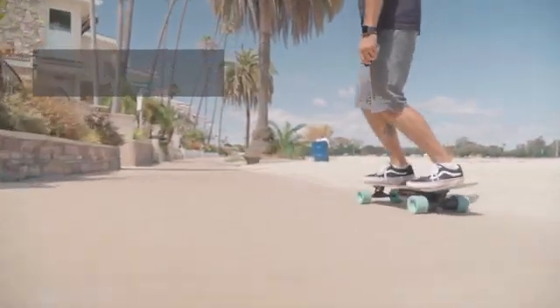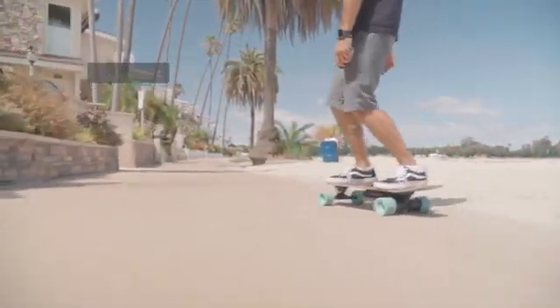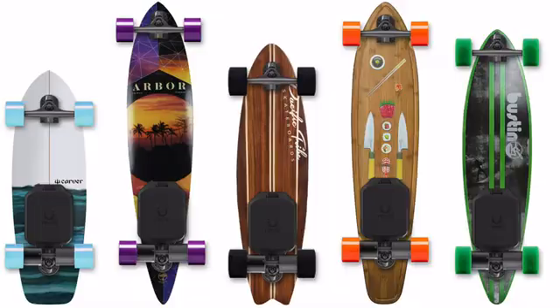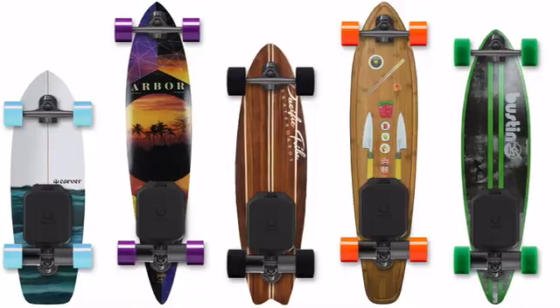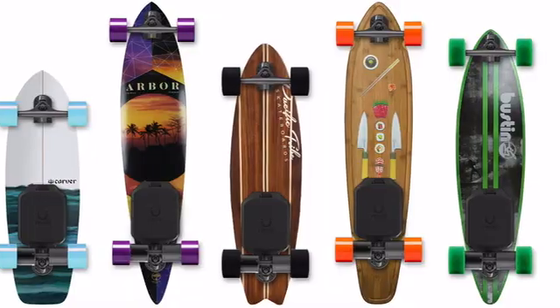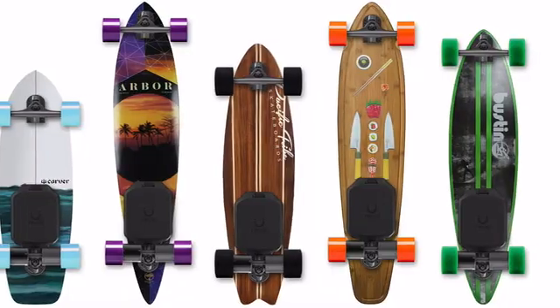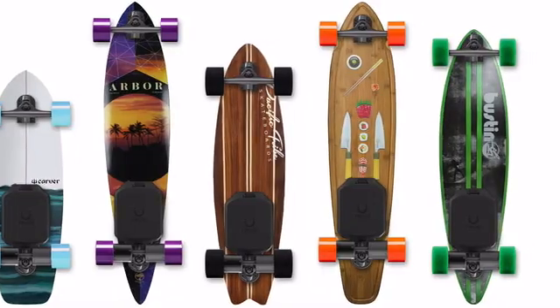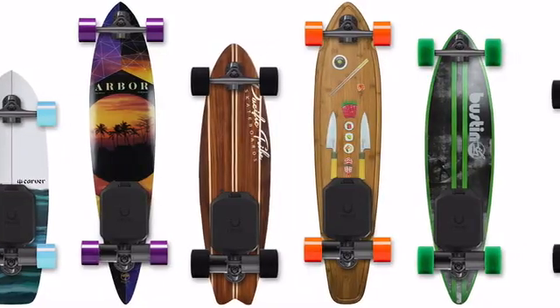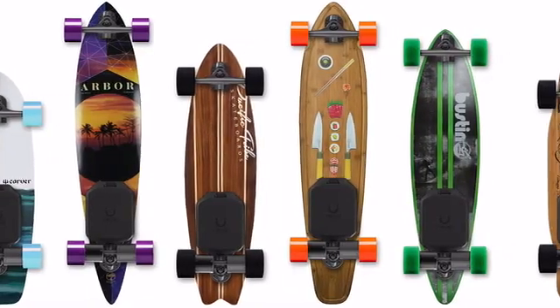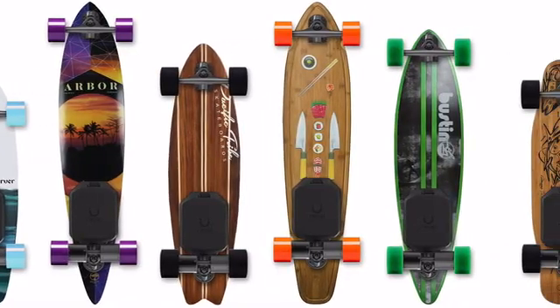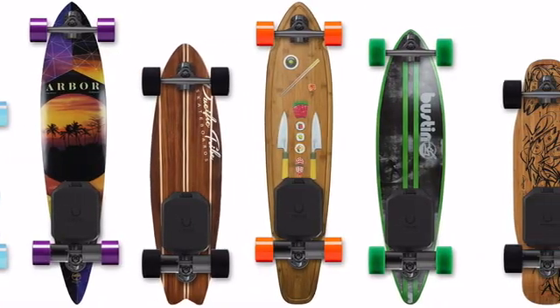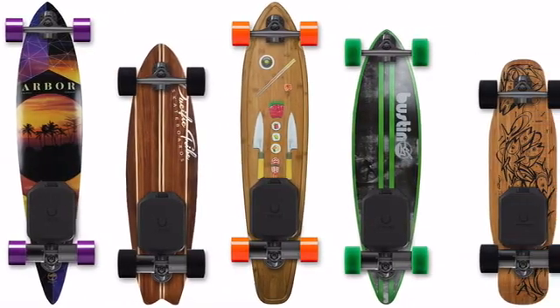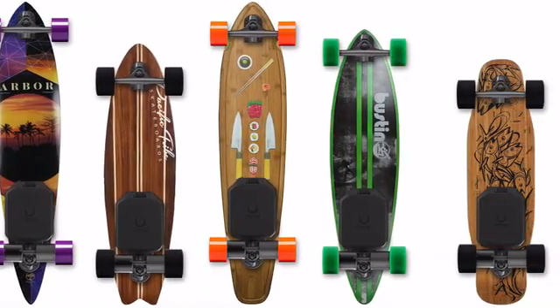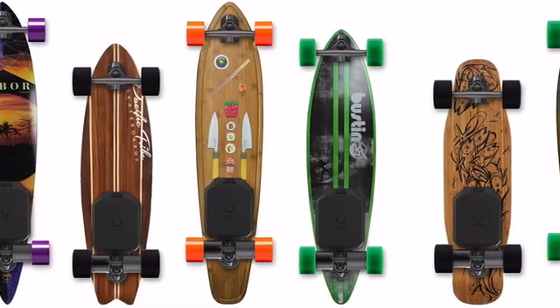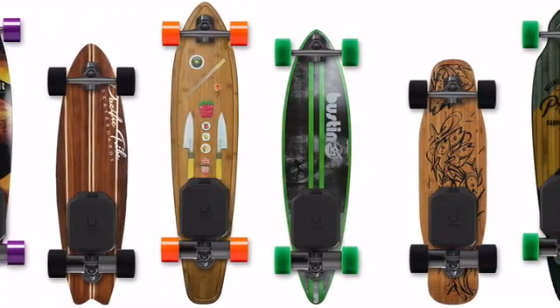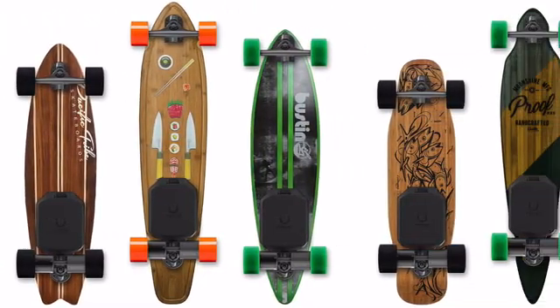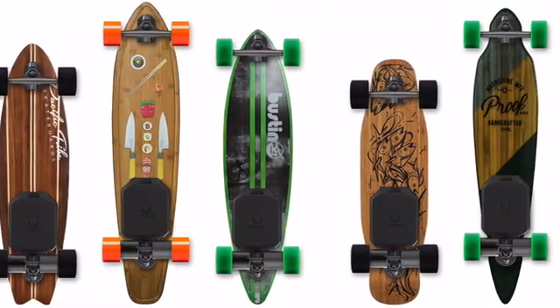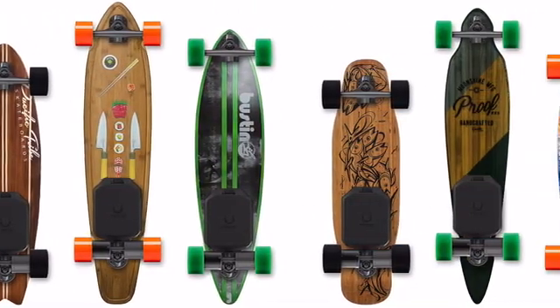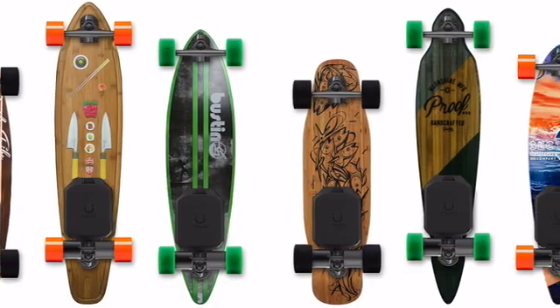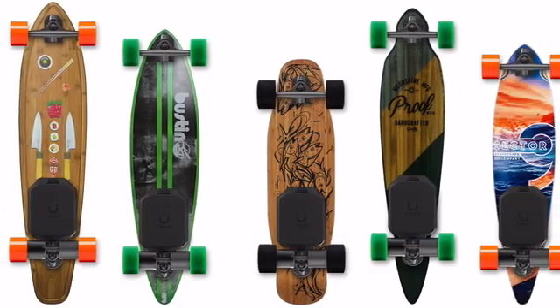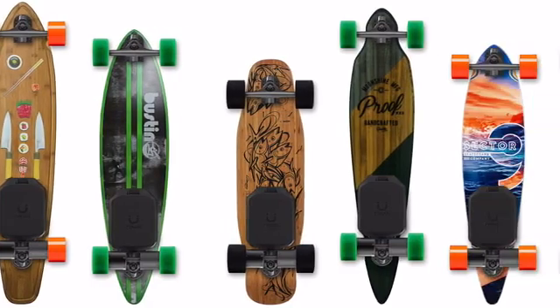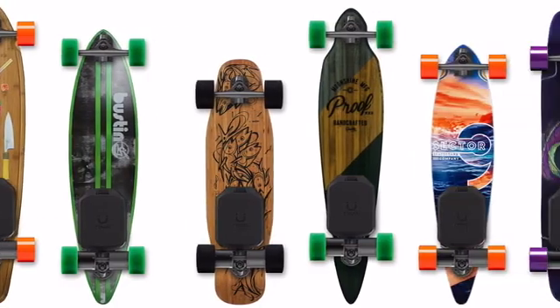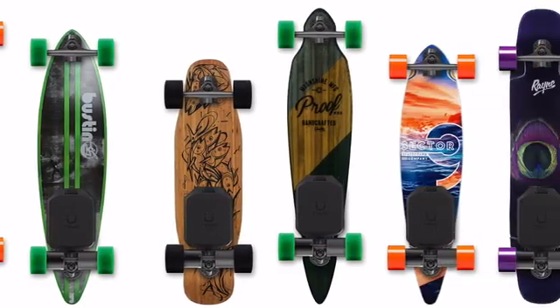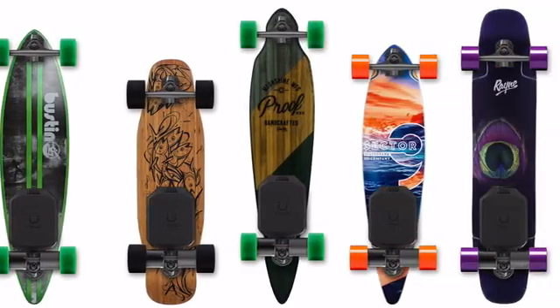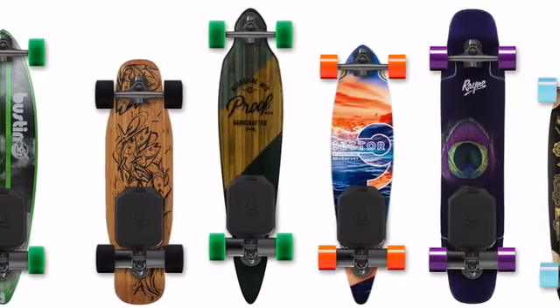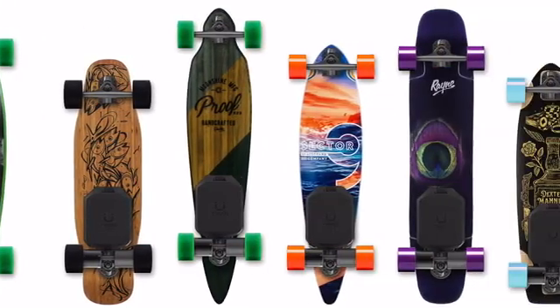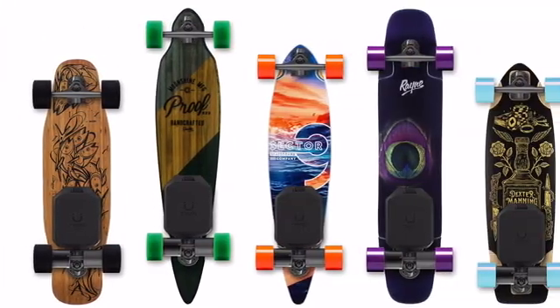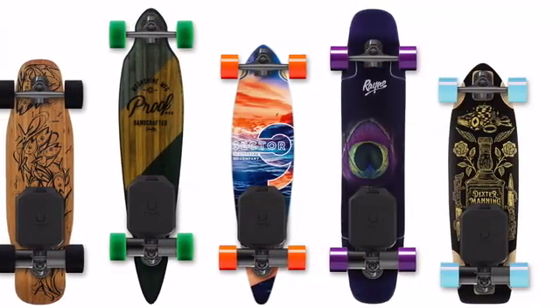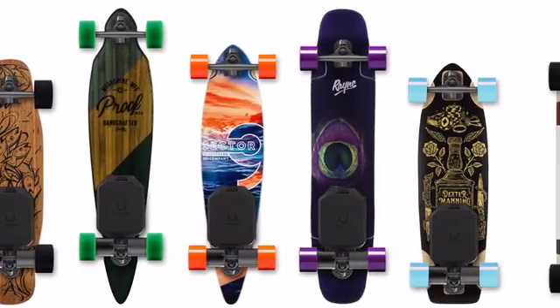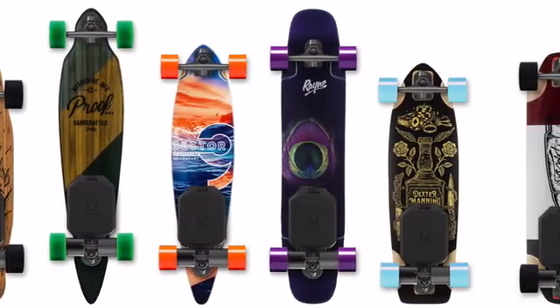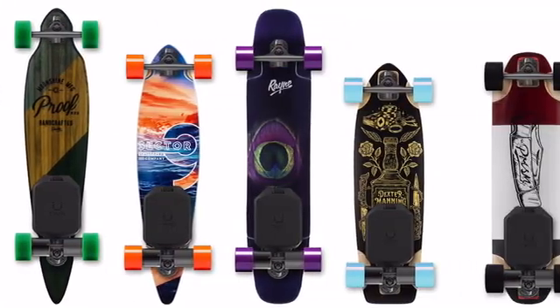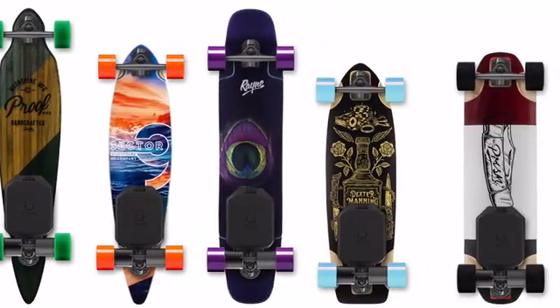Pick your favorite deck, your favorite wheels, and experience the endless ride on your own terms.